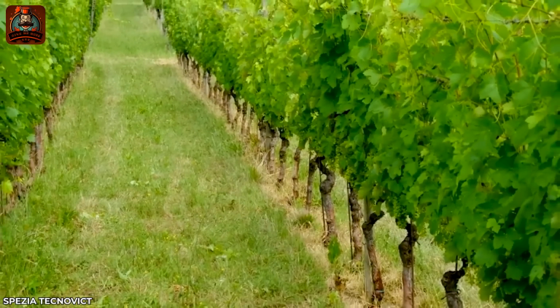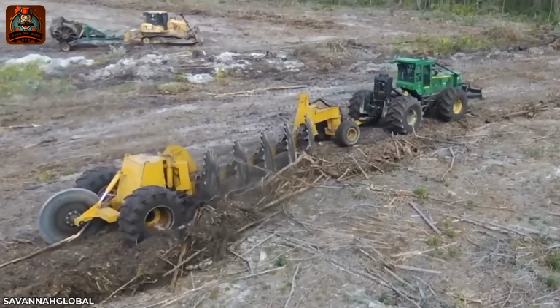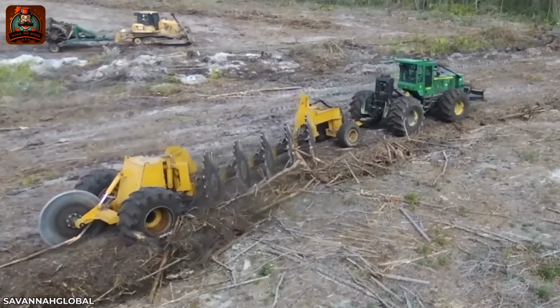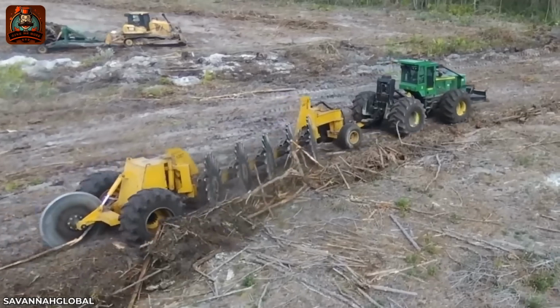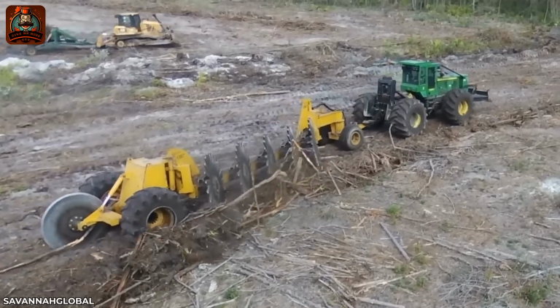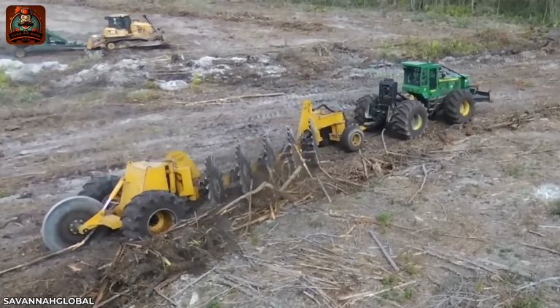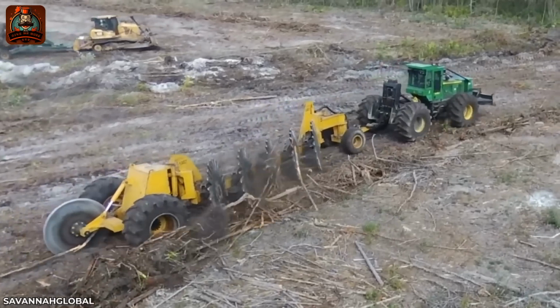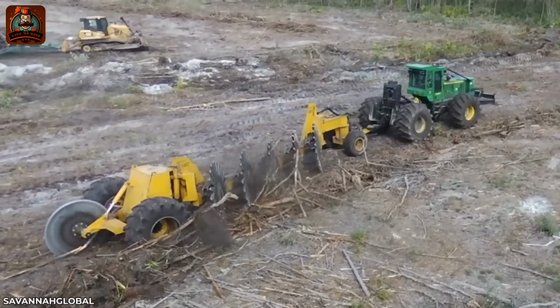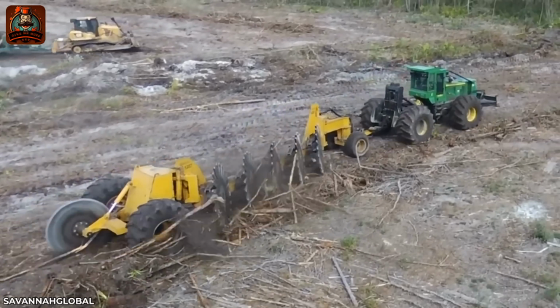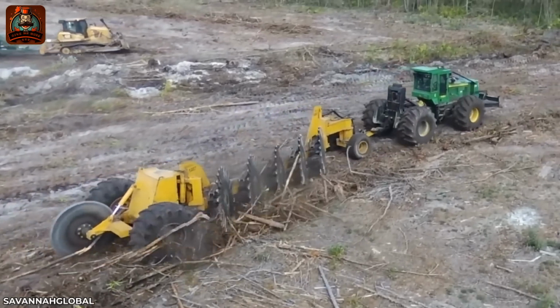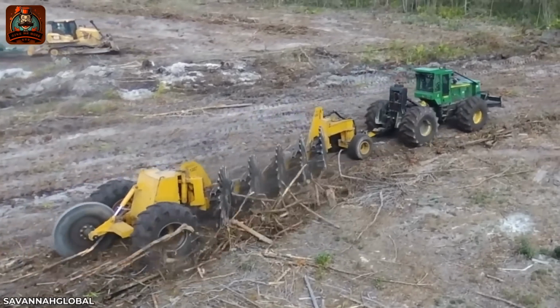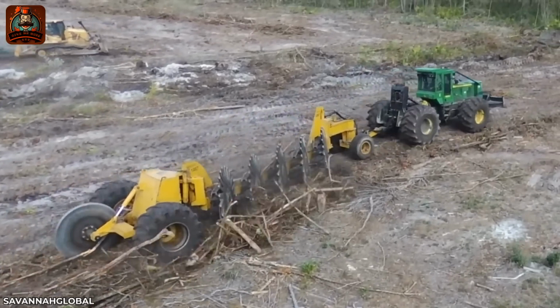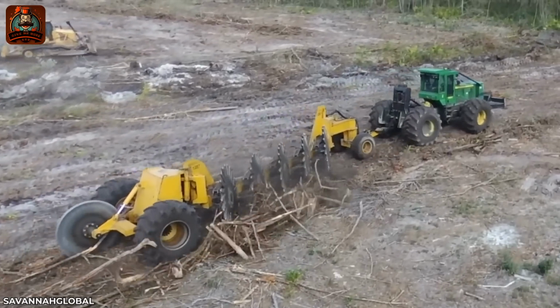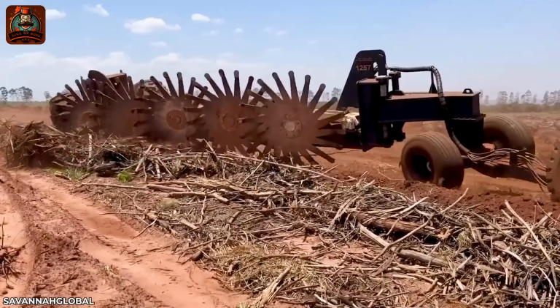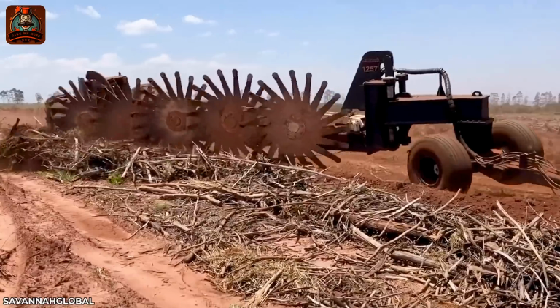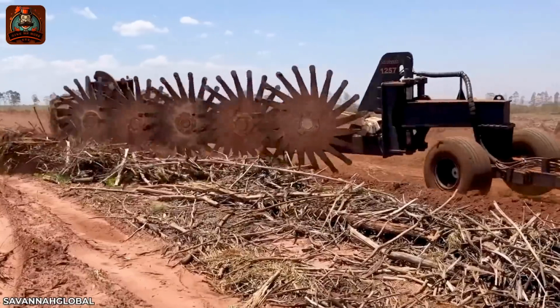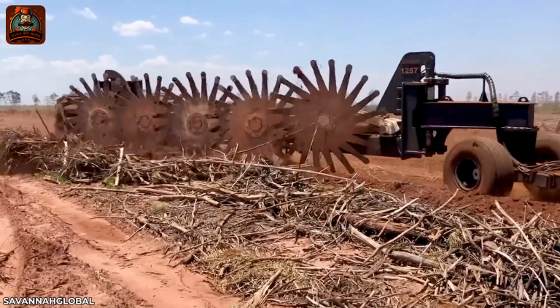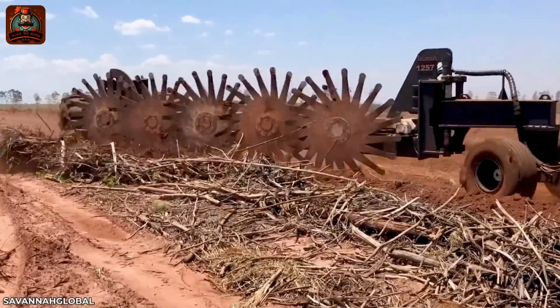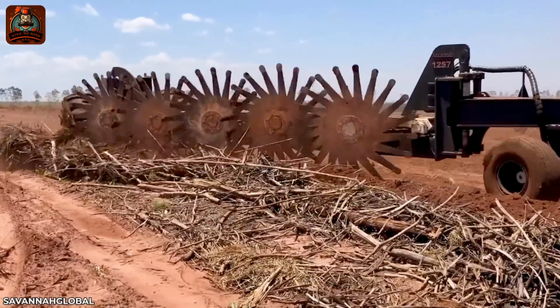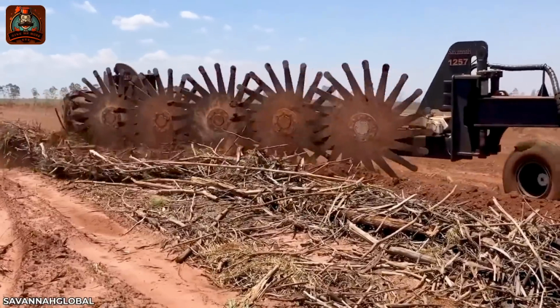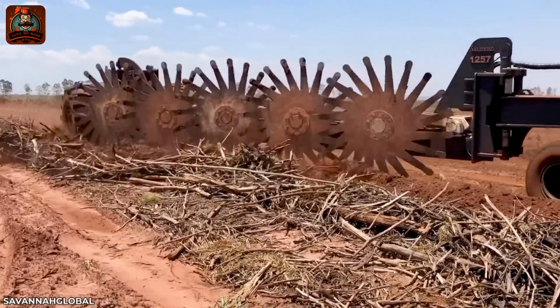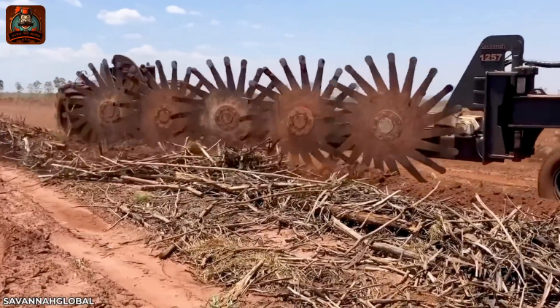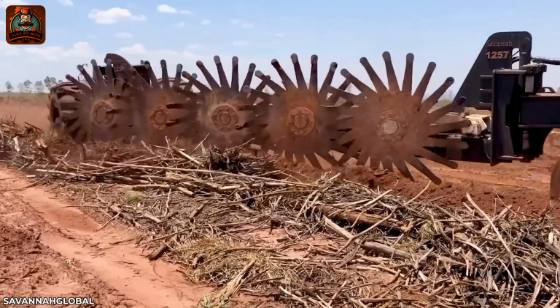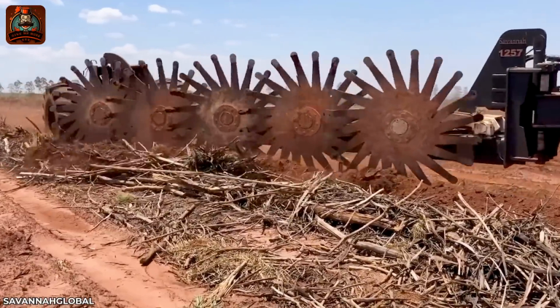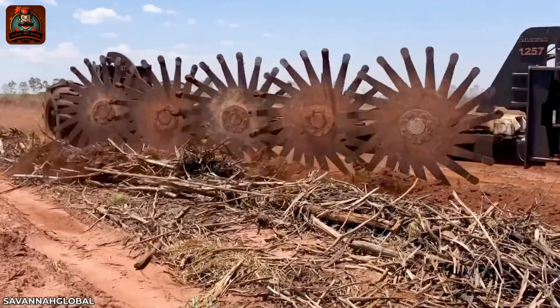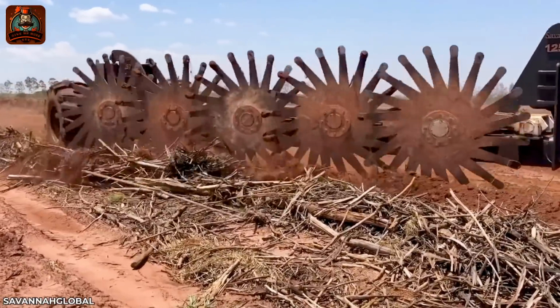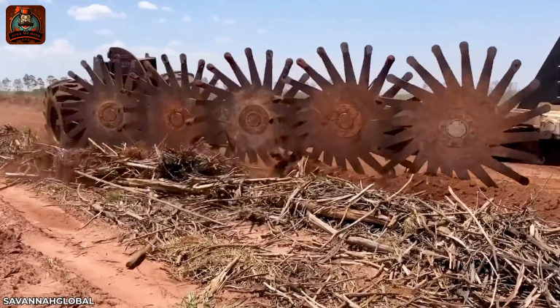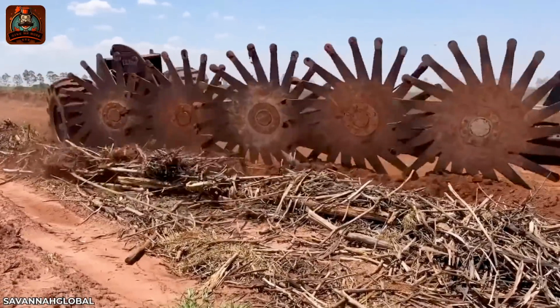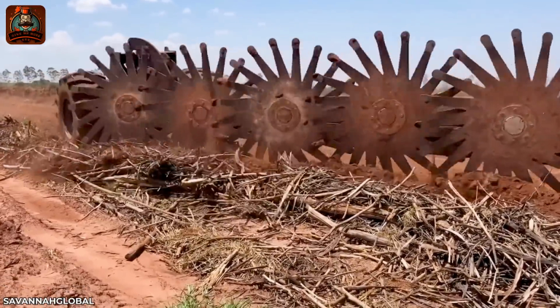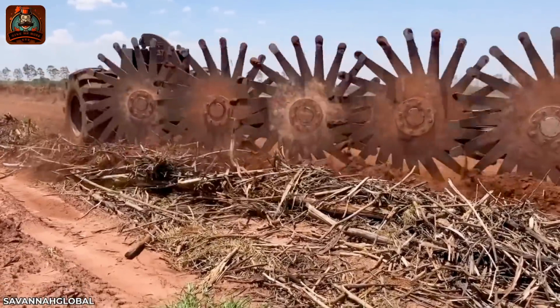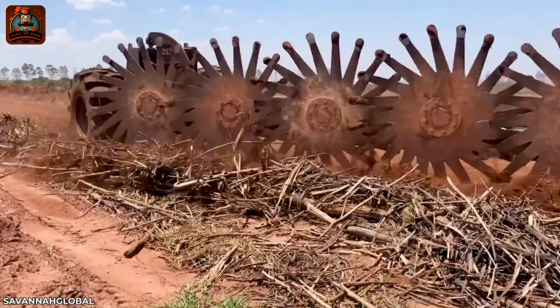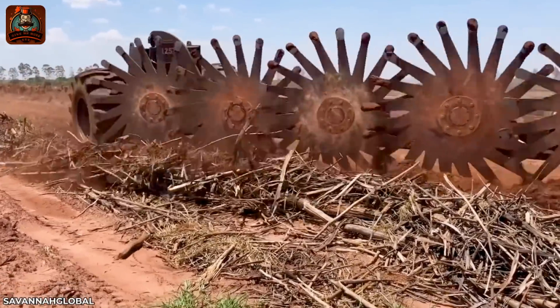The rotary stick is the perfect device for land leveling and conversion.